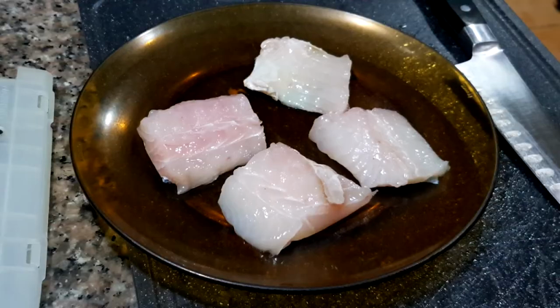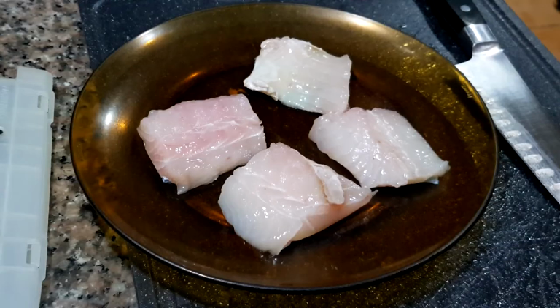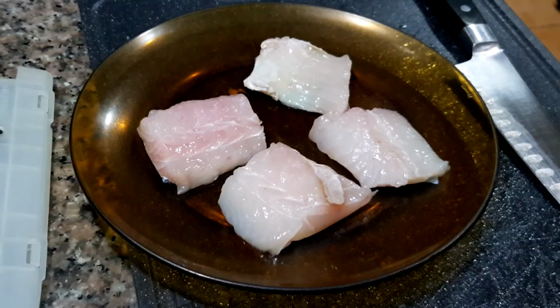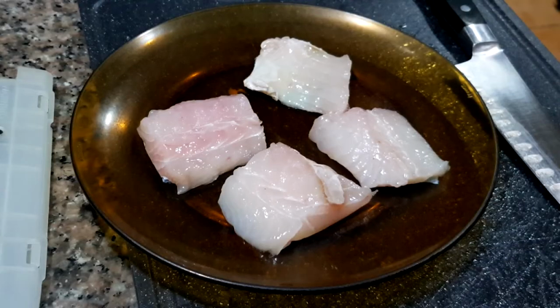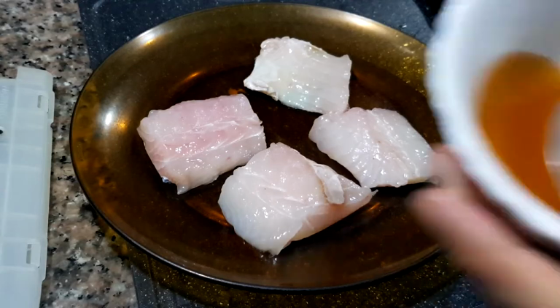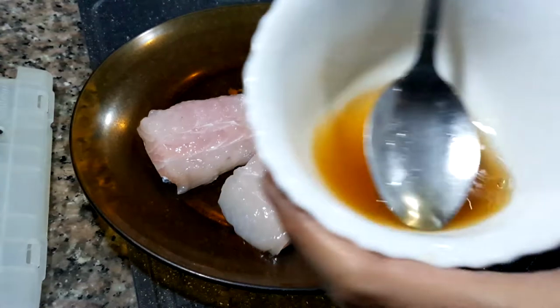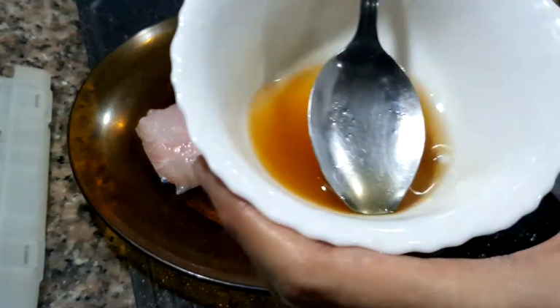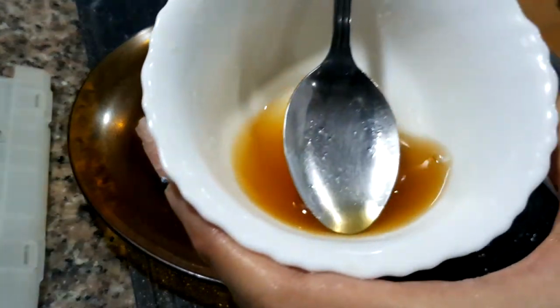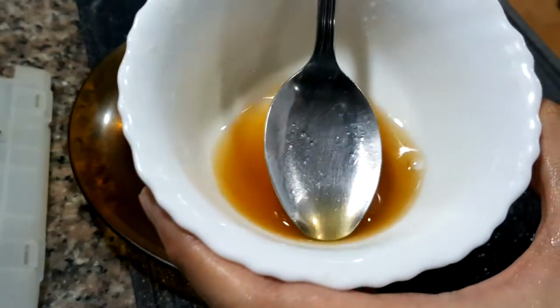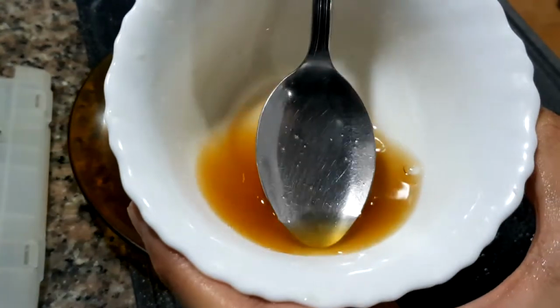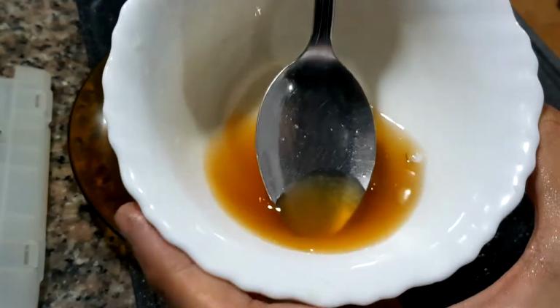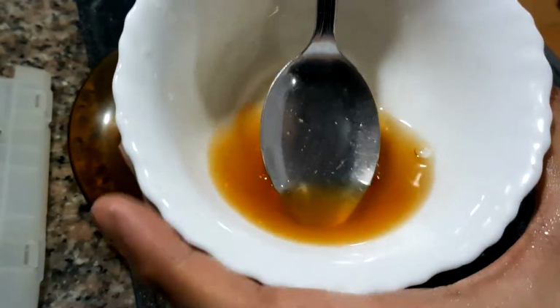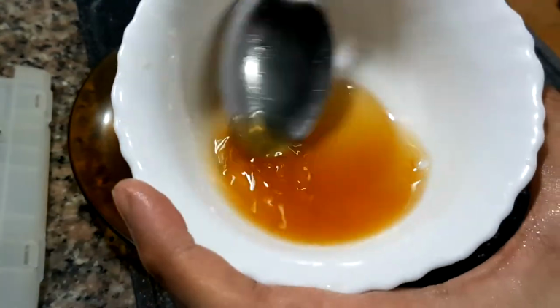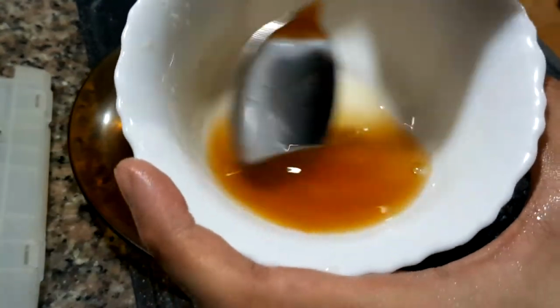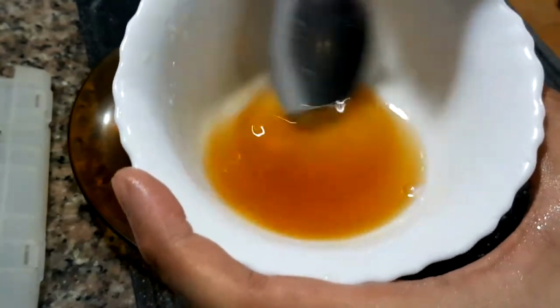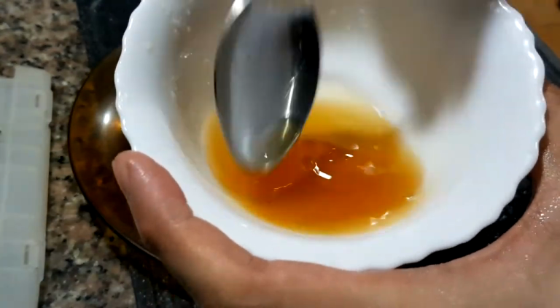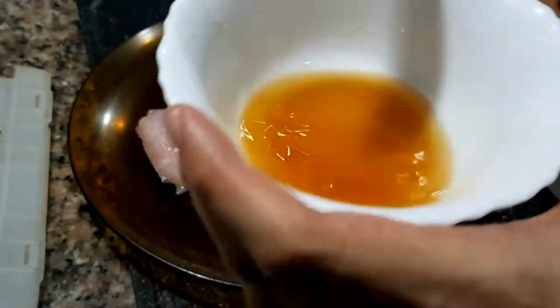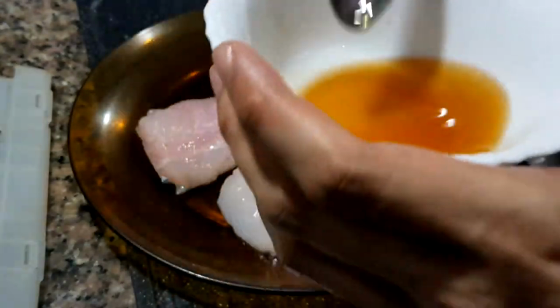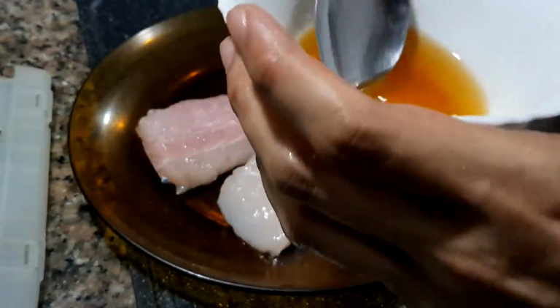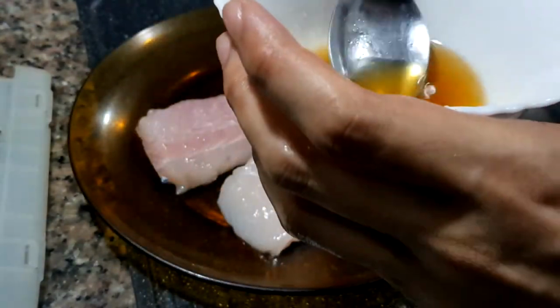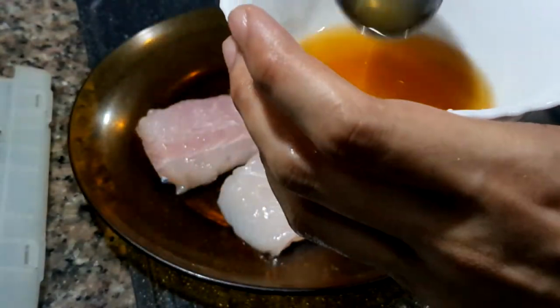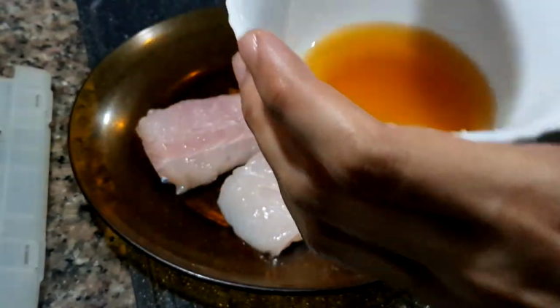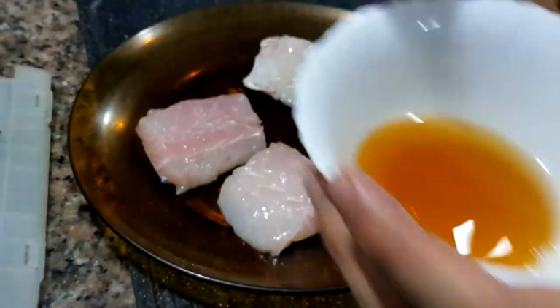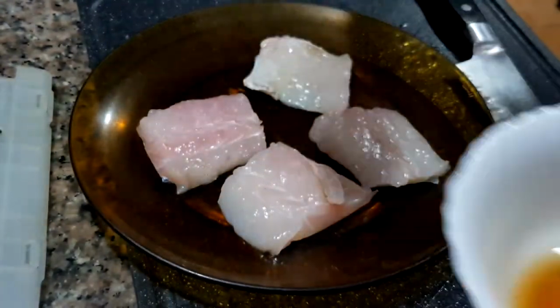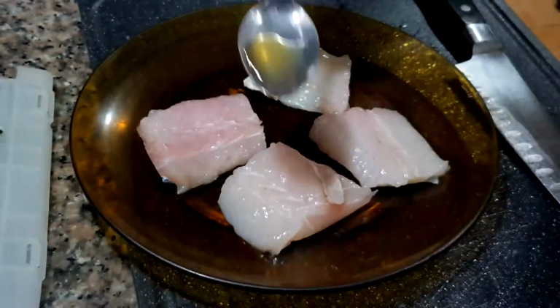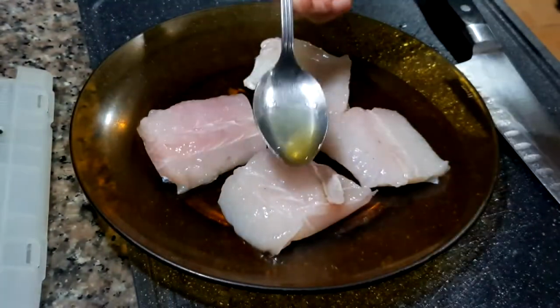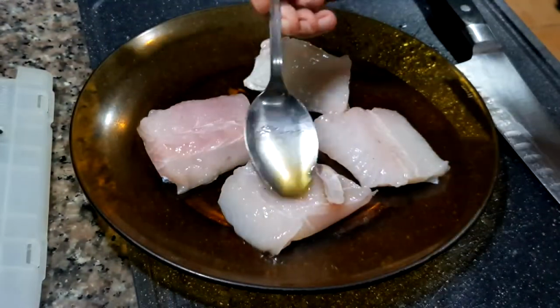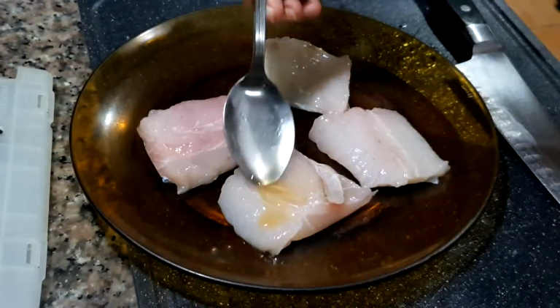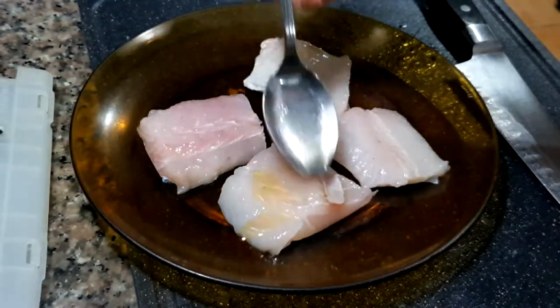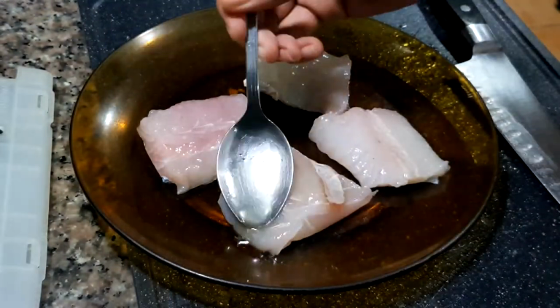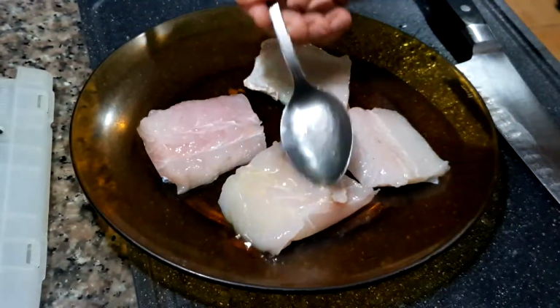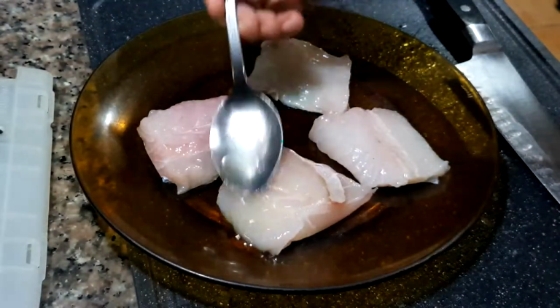Add about a tablespoon of marinade for each piece of fish, and let it marinate for at least one hour.